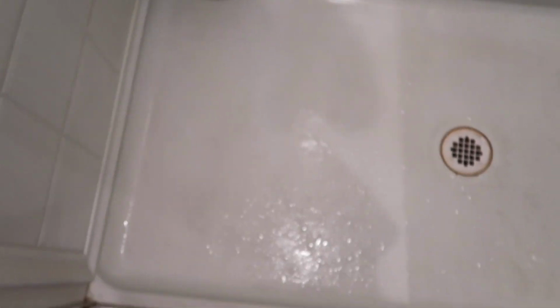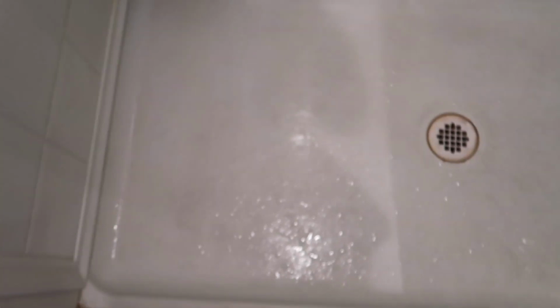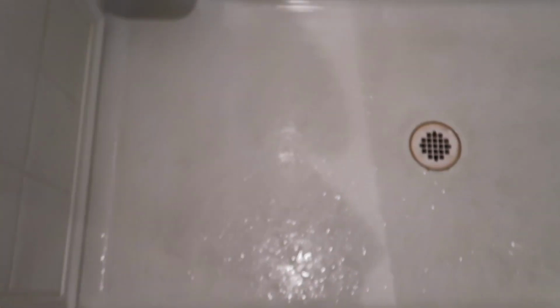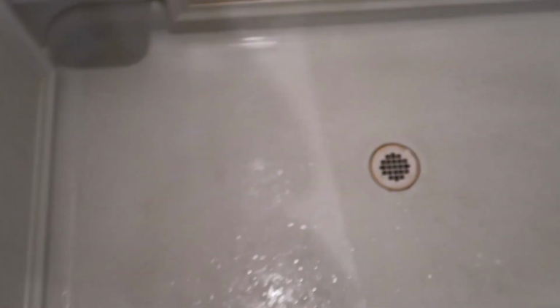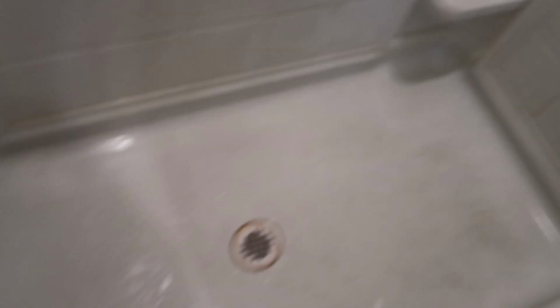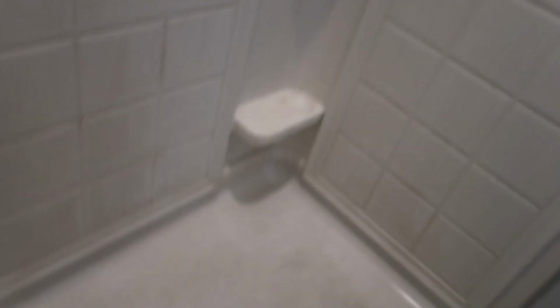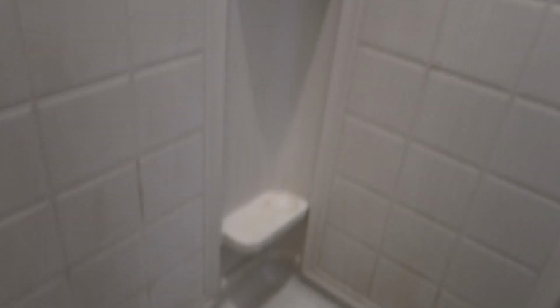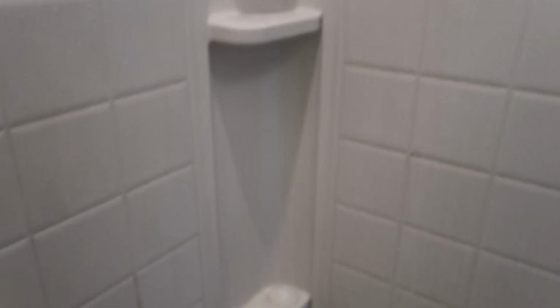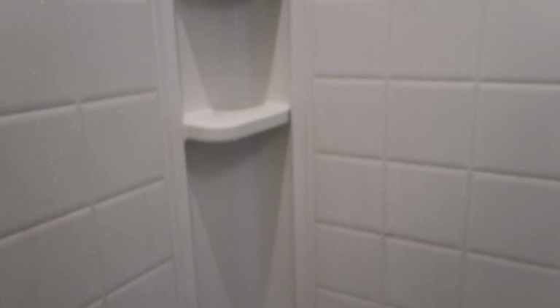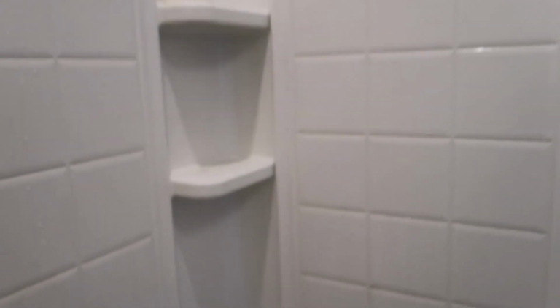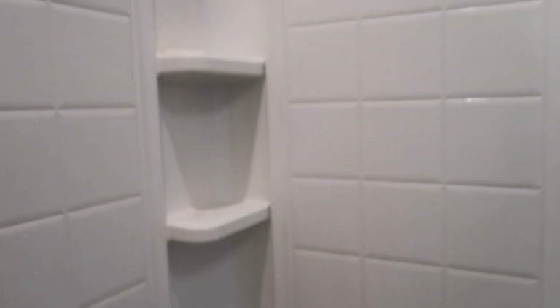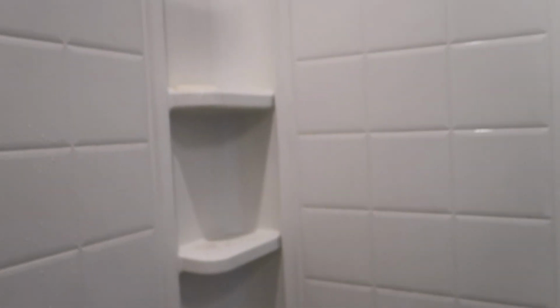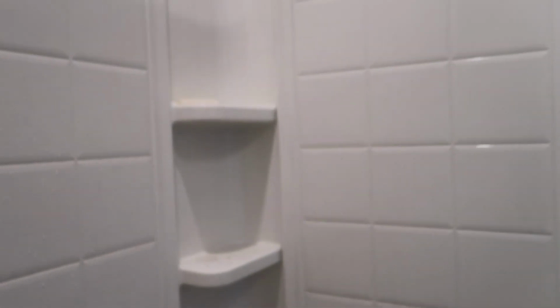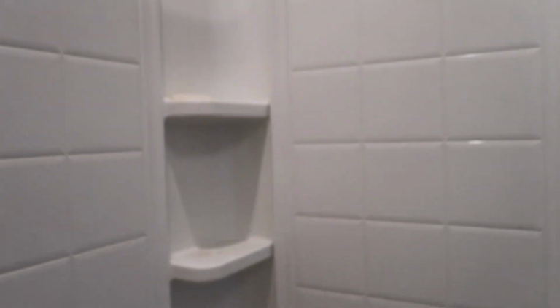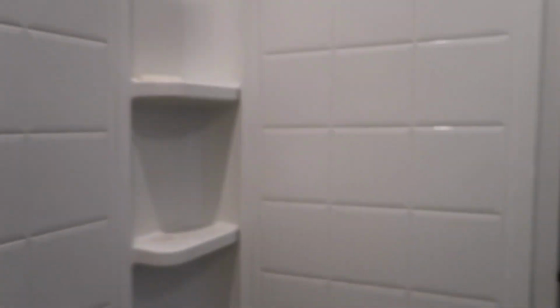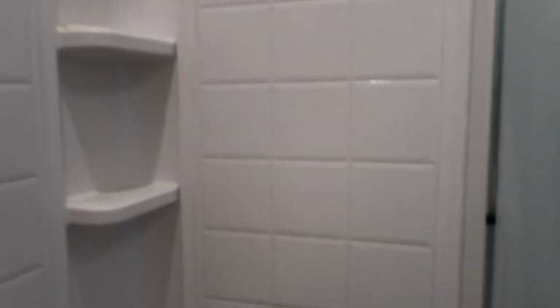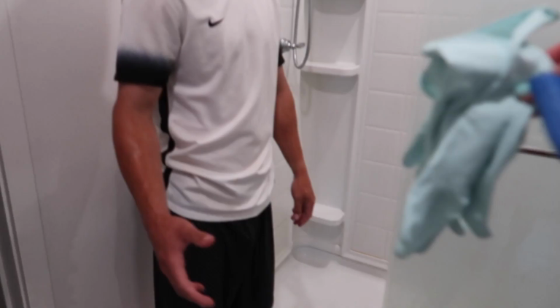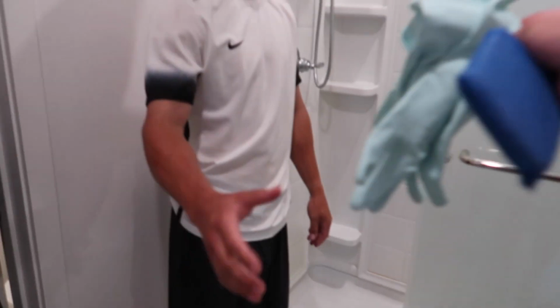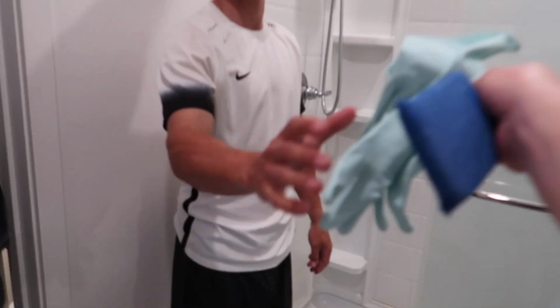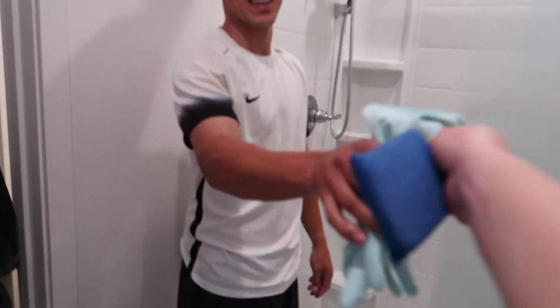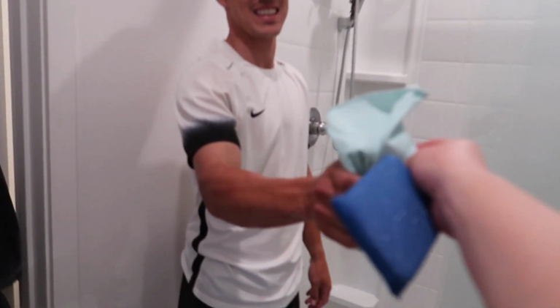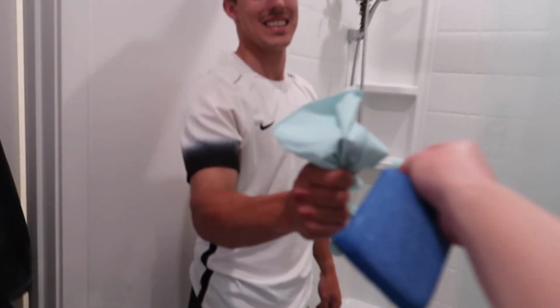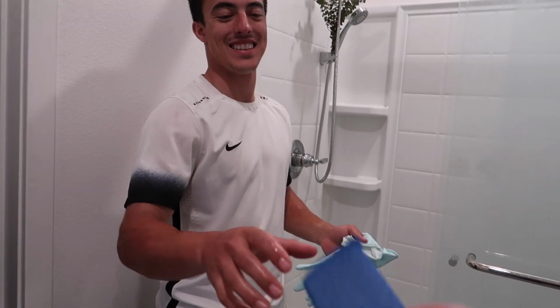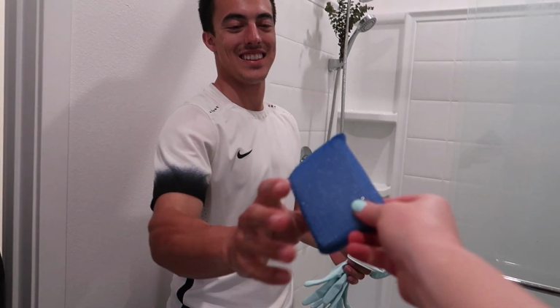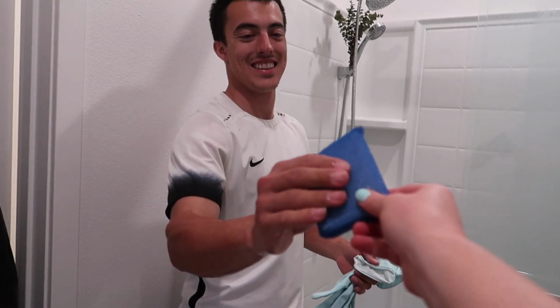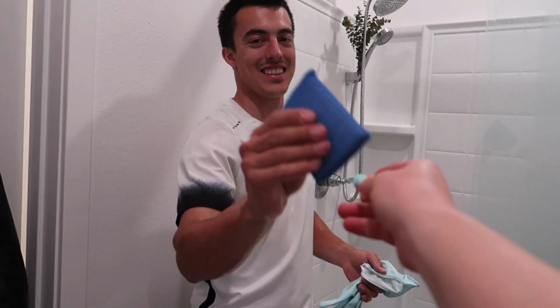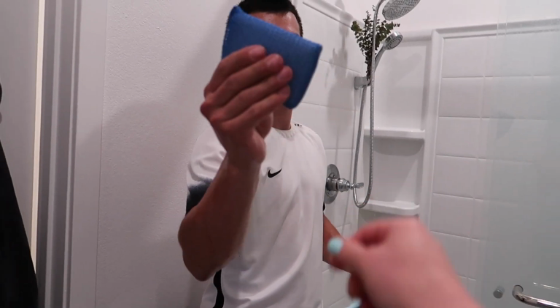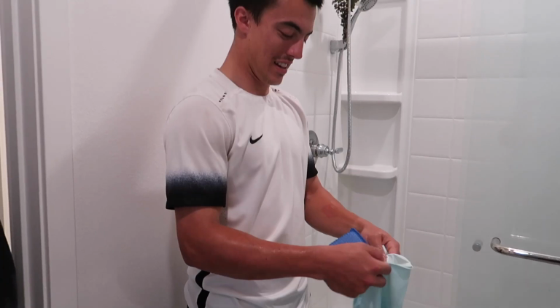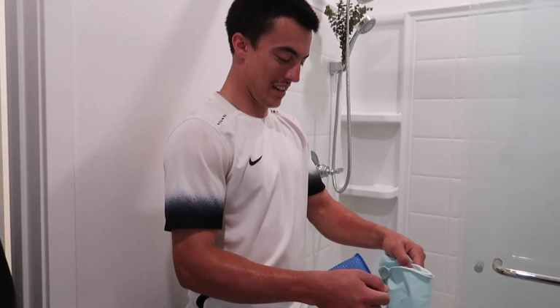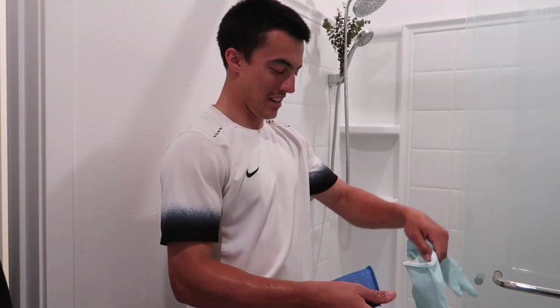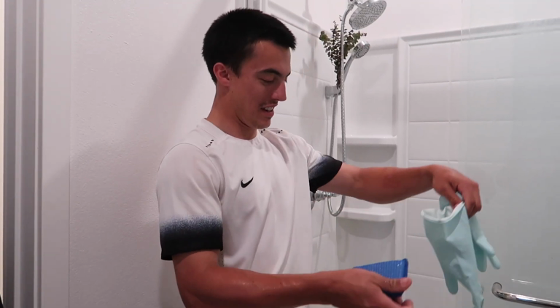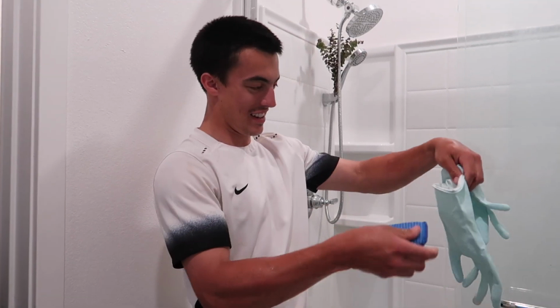As you can see, our shower is actually disgusting. Gloves, scrubber — get to it, baby.